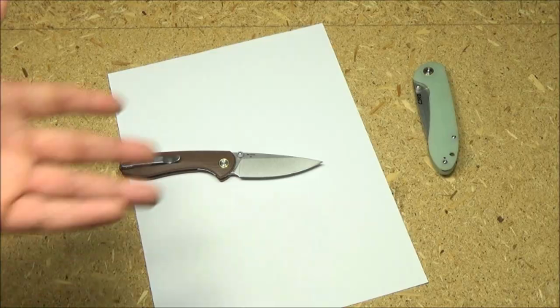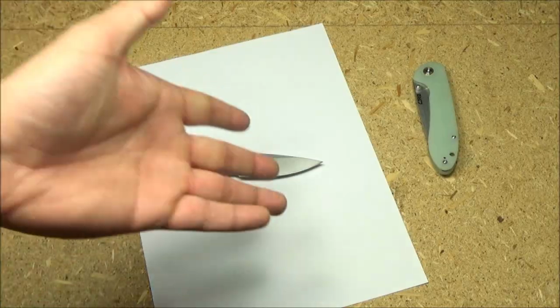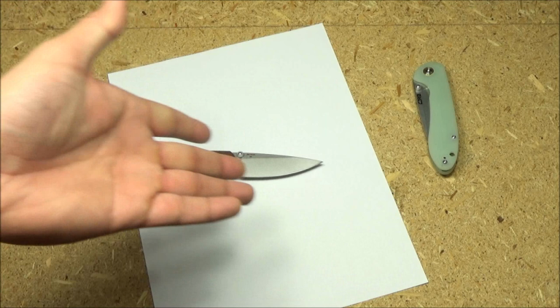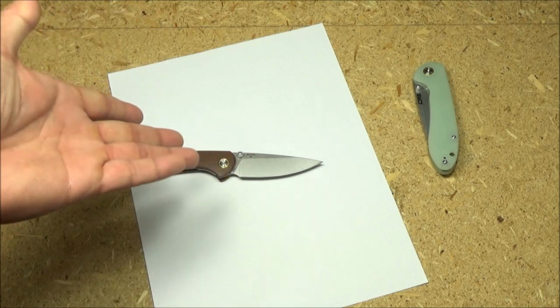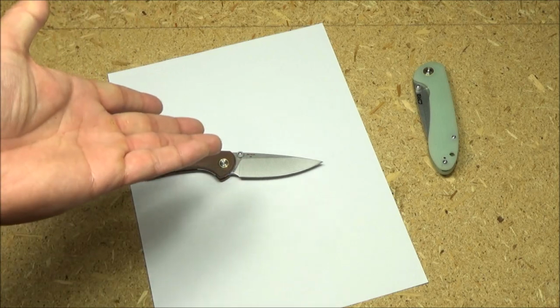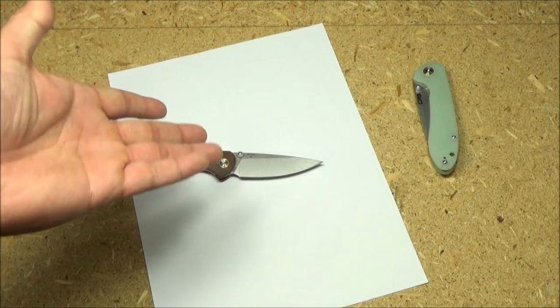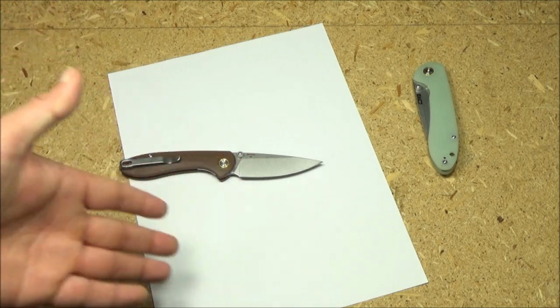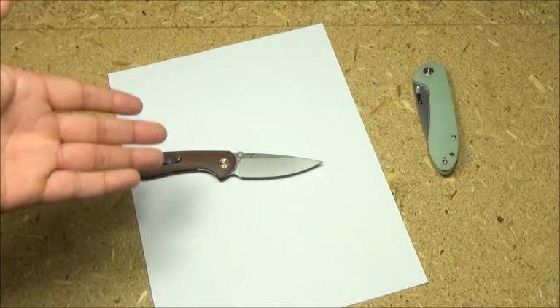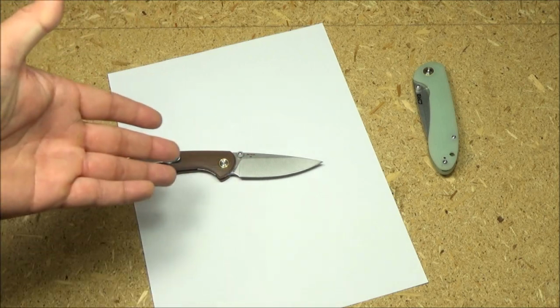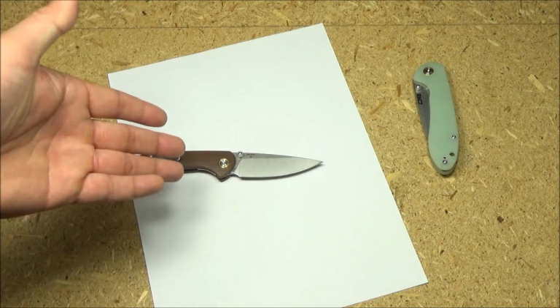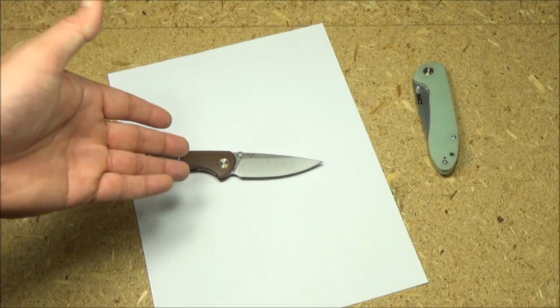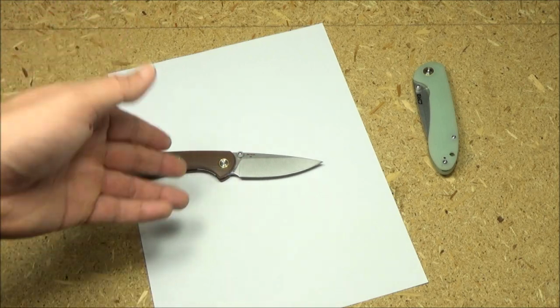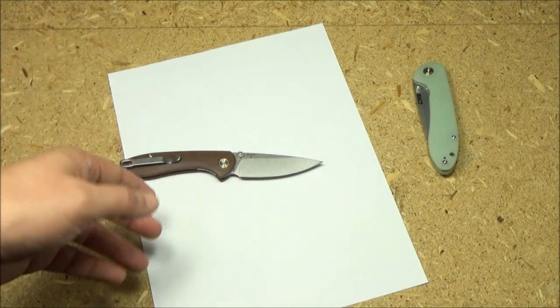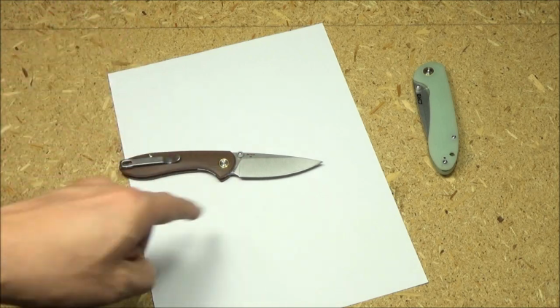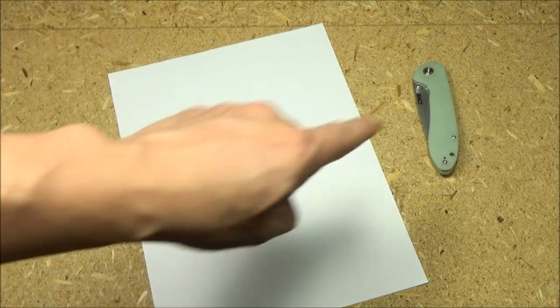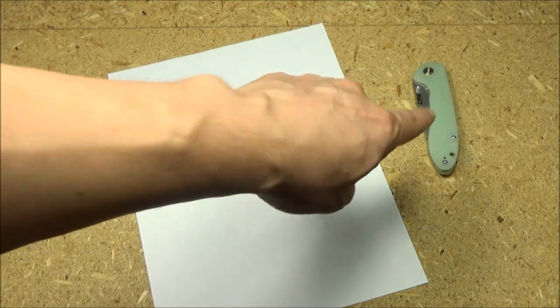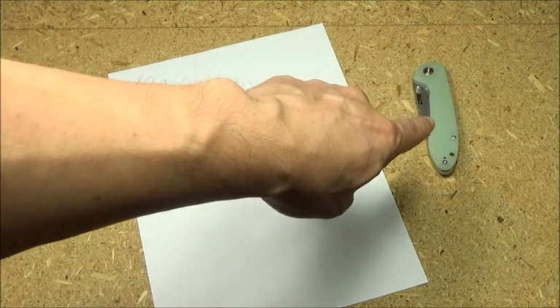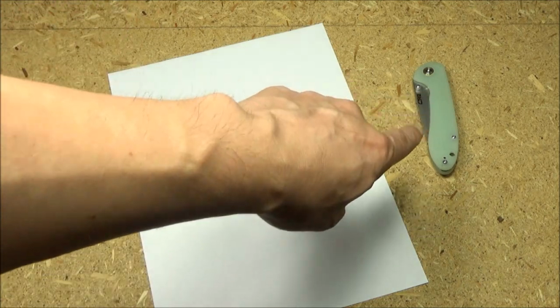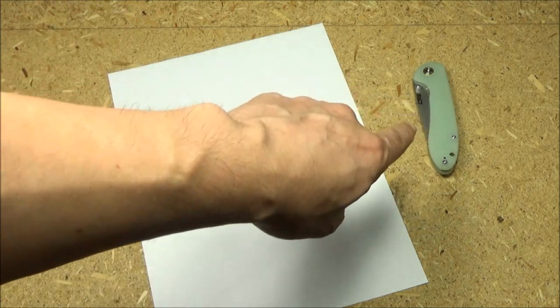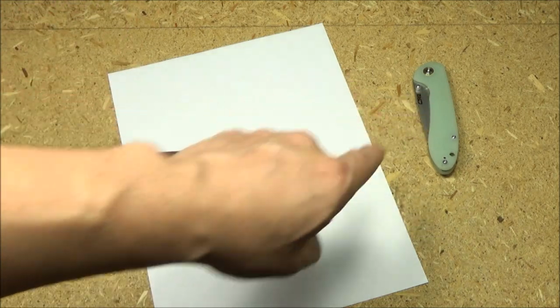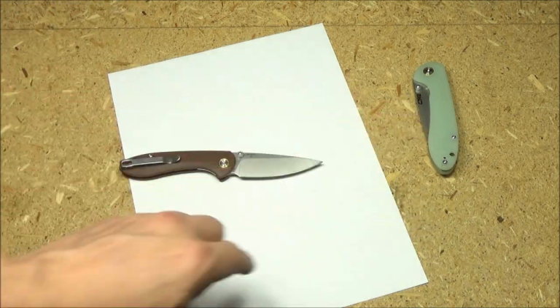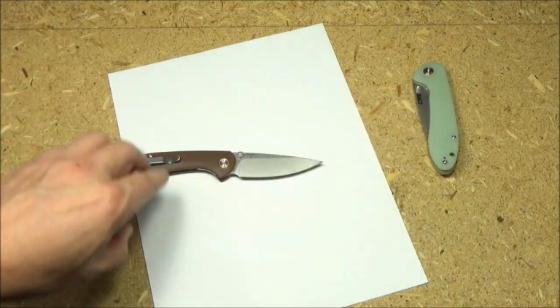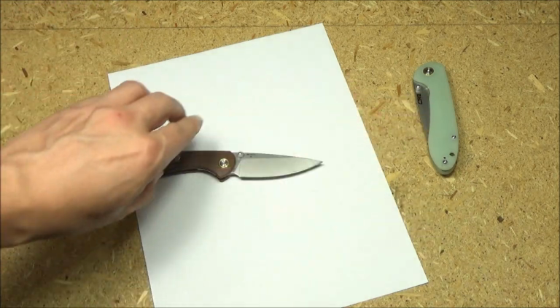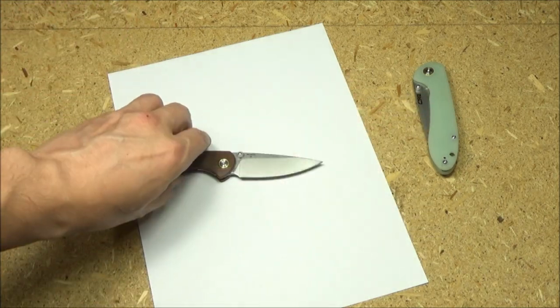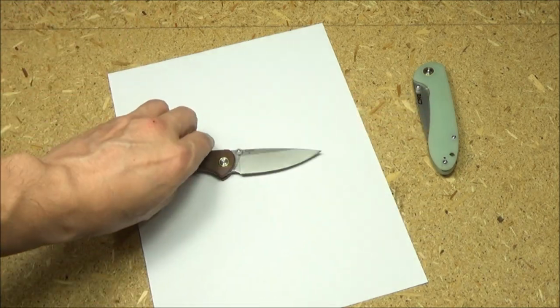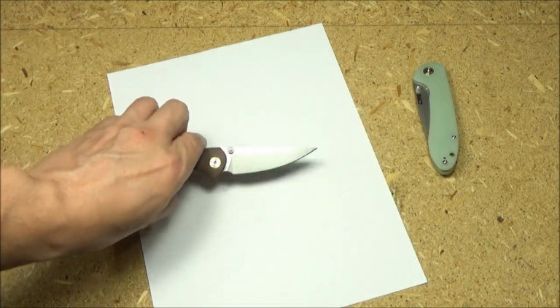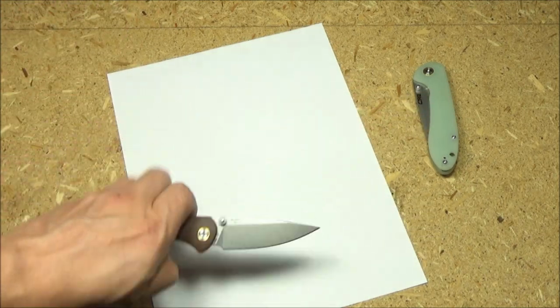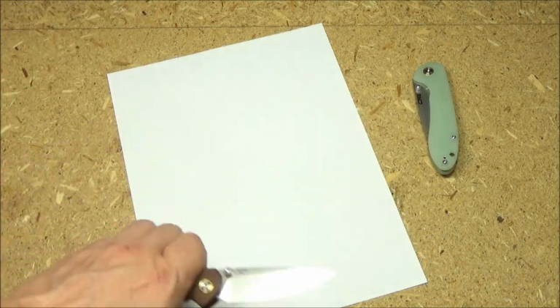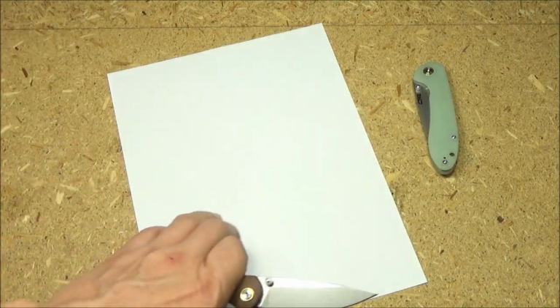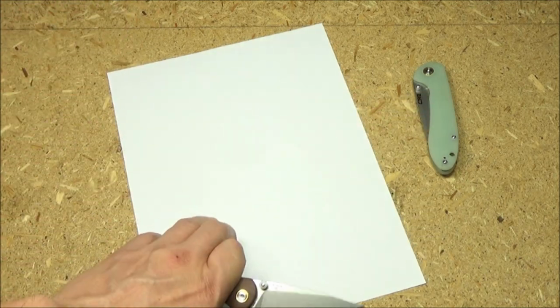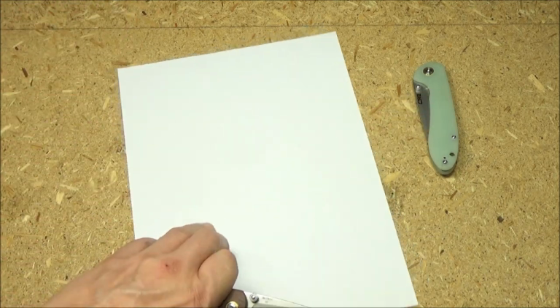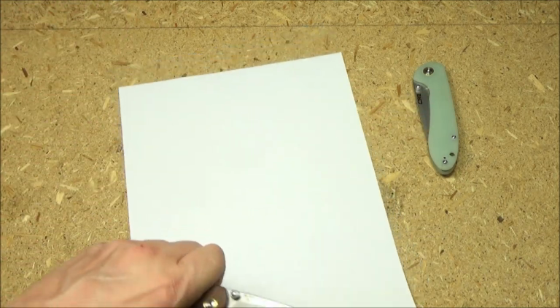Initial sharpness demonstration for this knife. That's the big brother — these are straight out of the box.